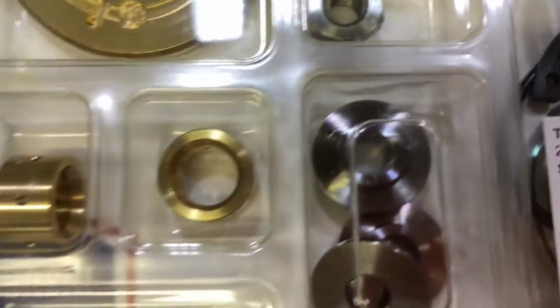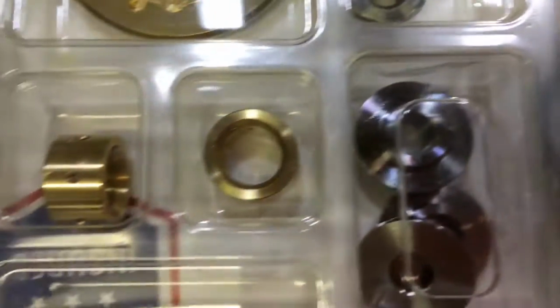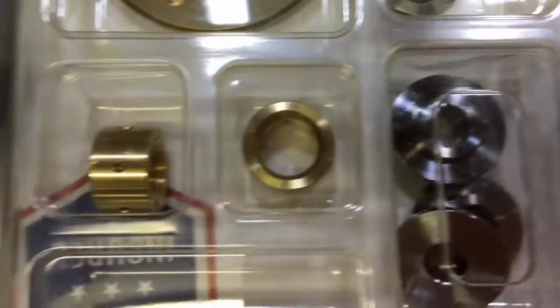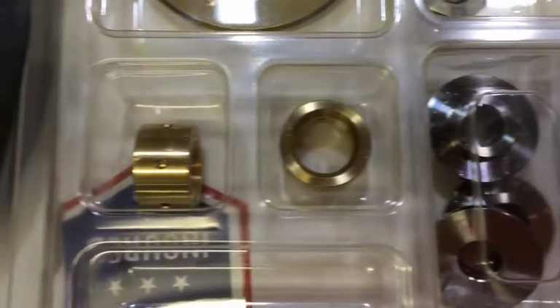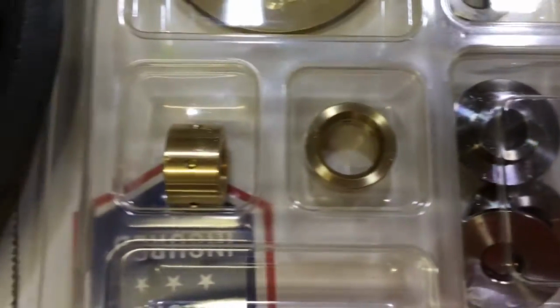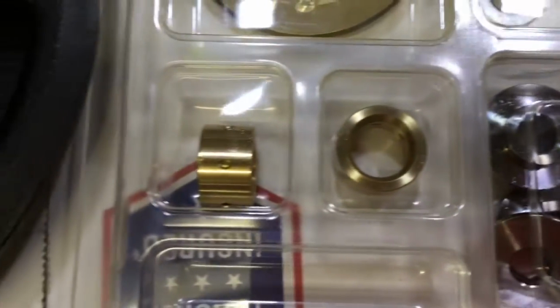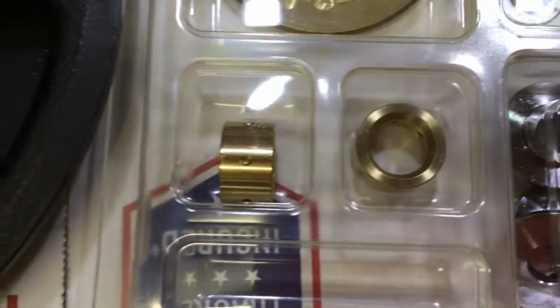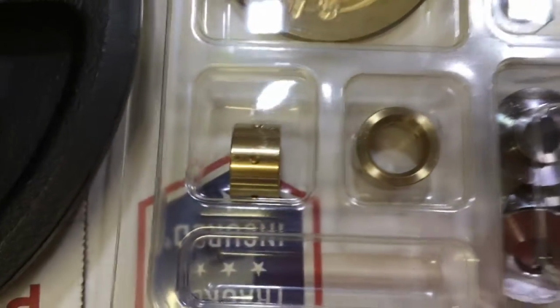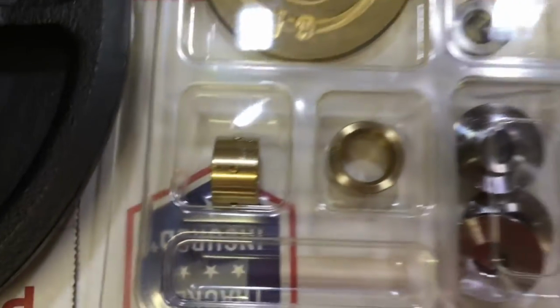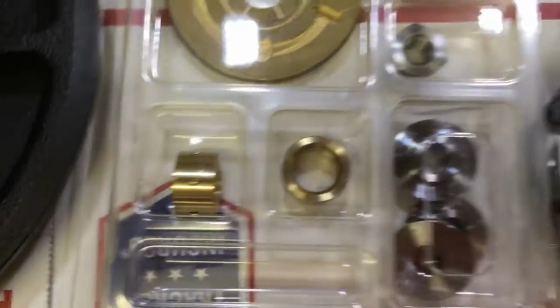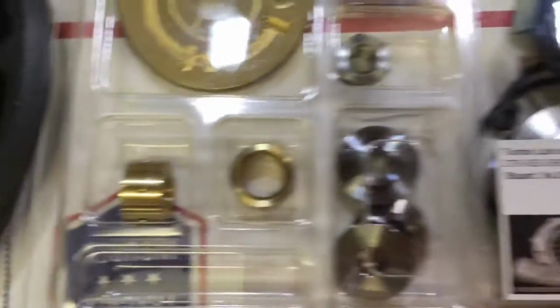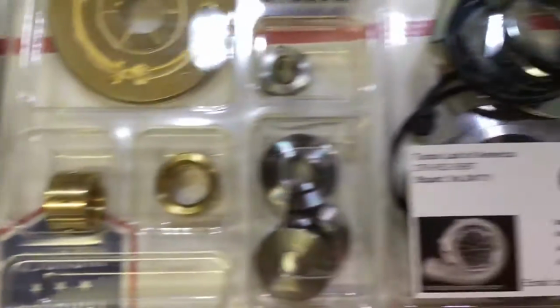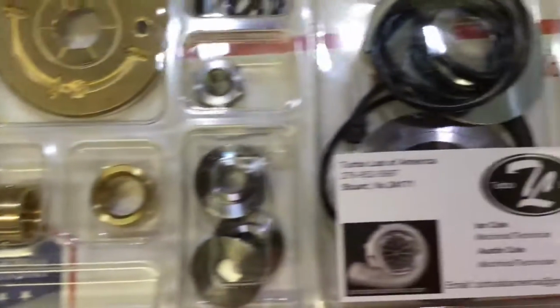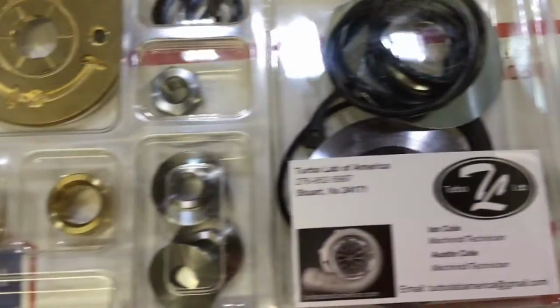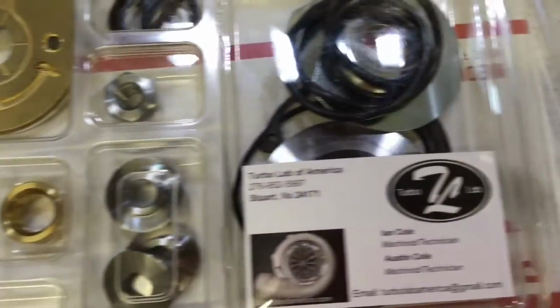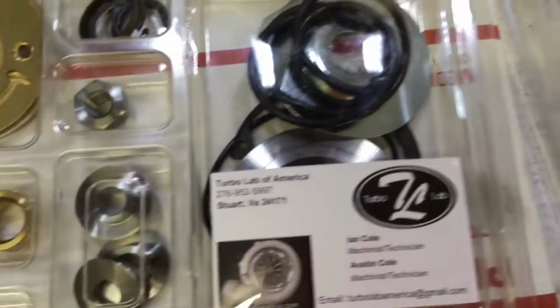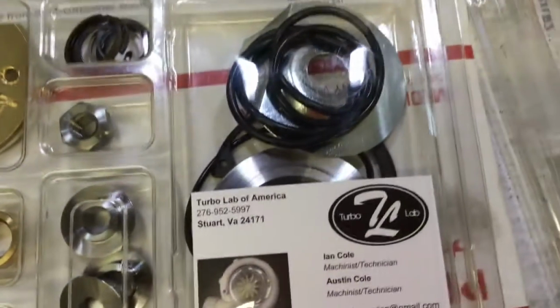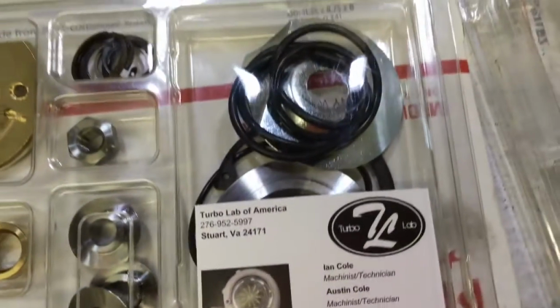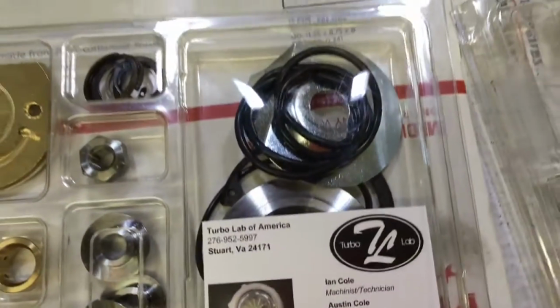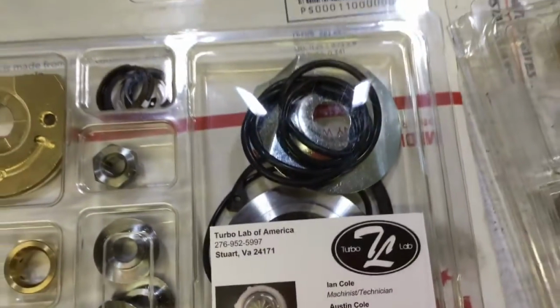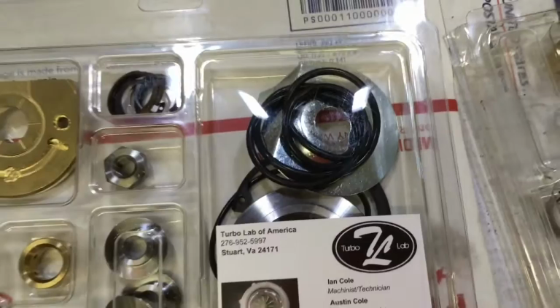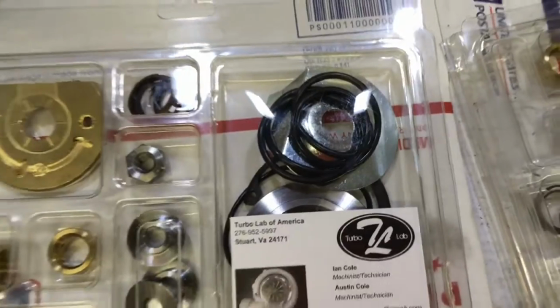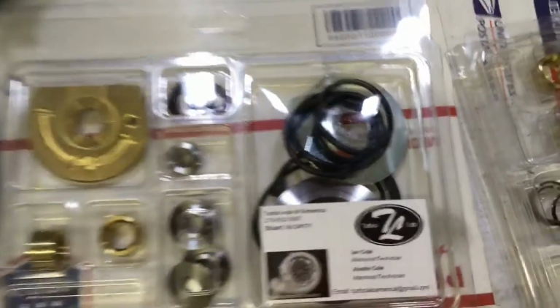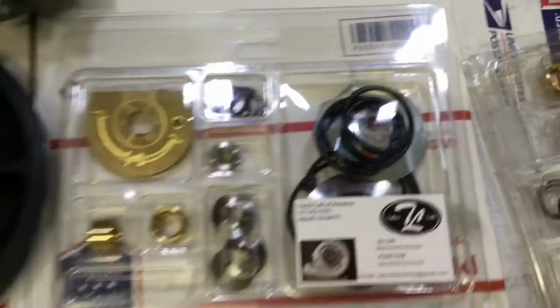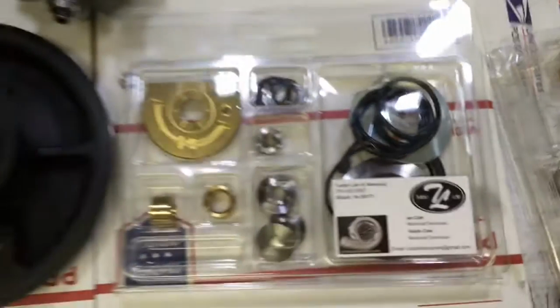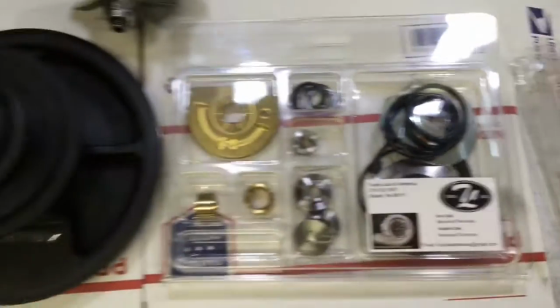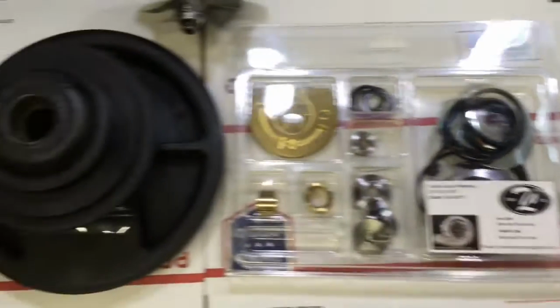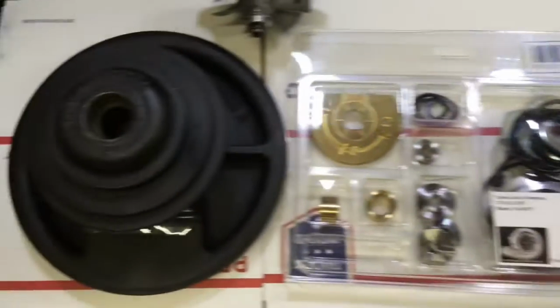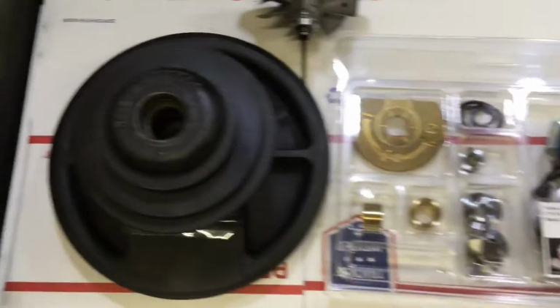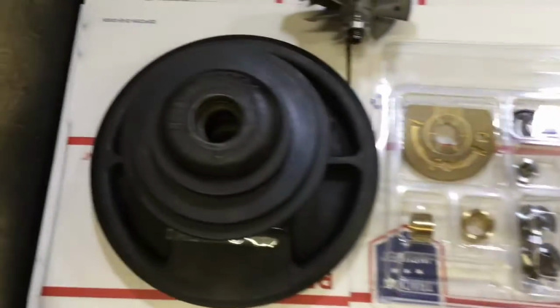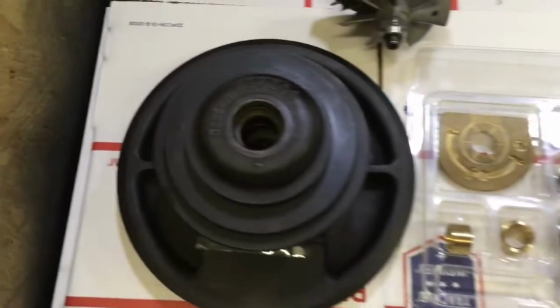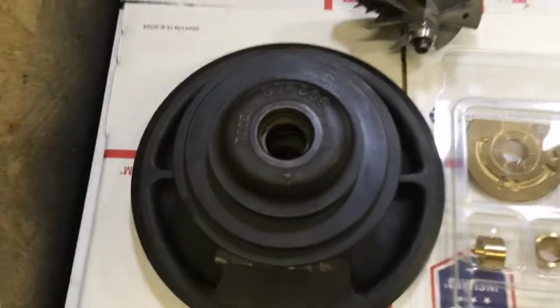I will link to this kit in the description box in case you want to buy it for your turbo rebuild.